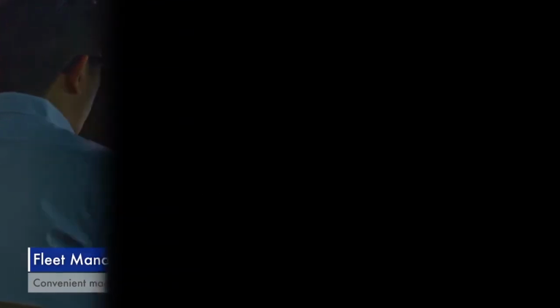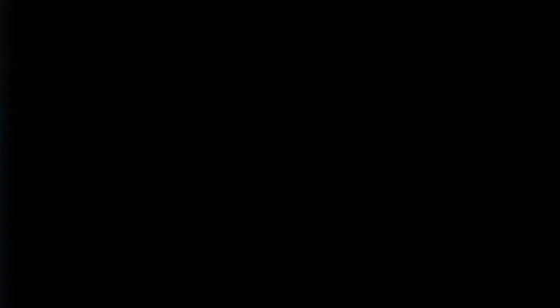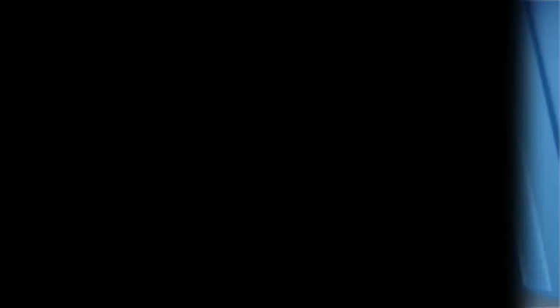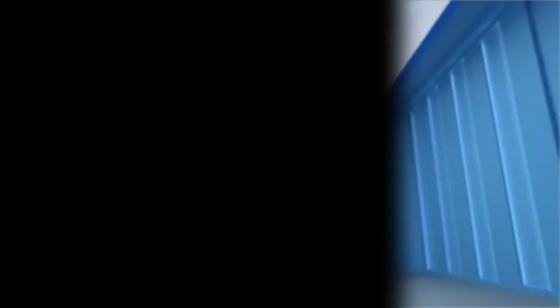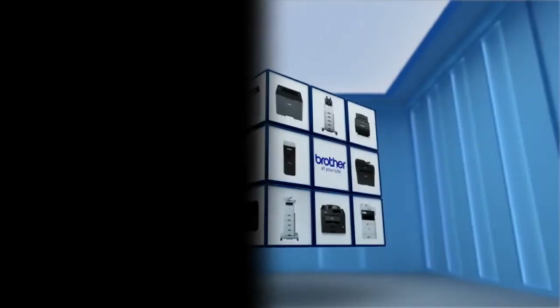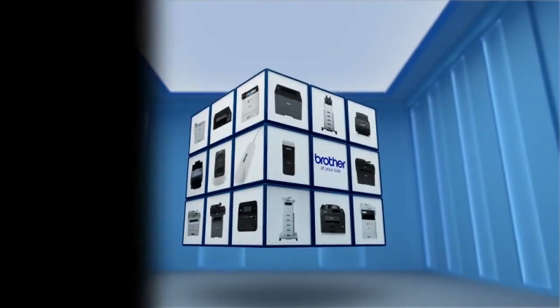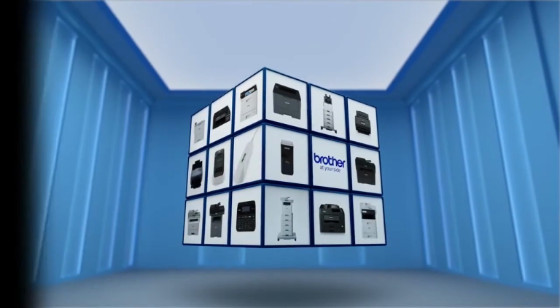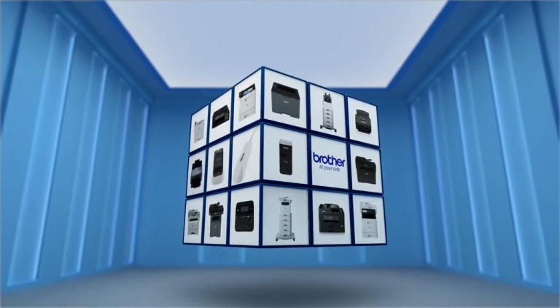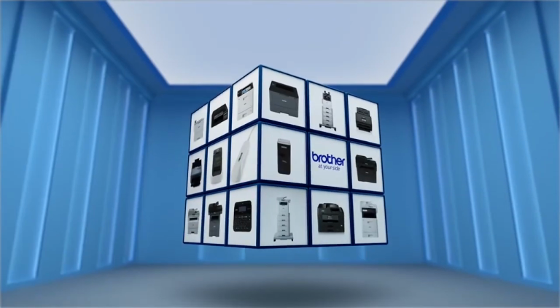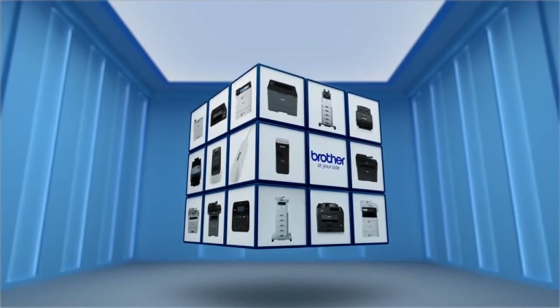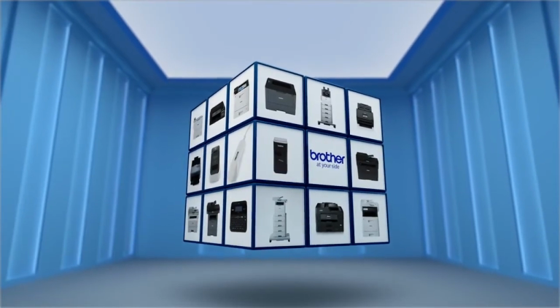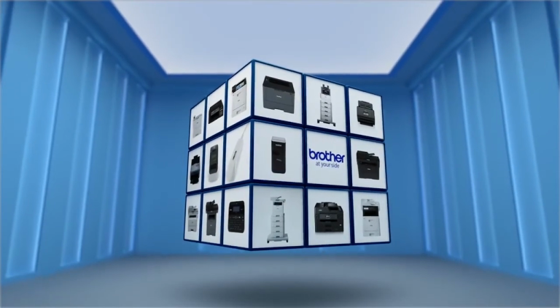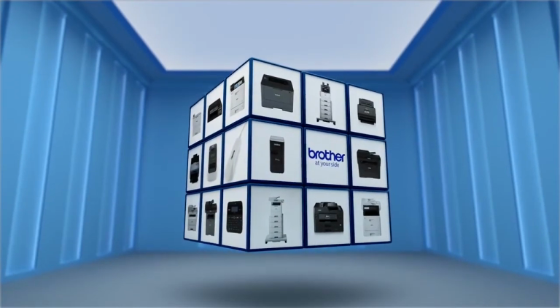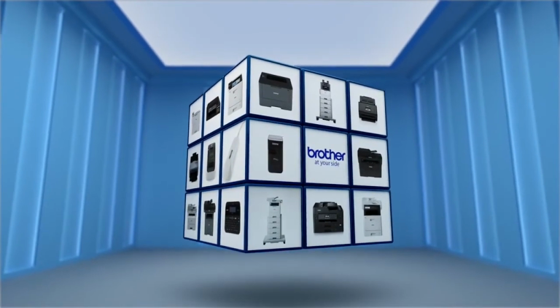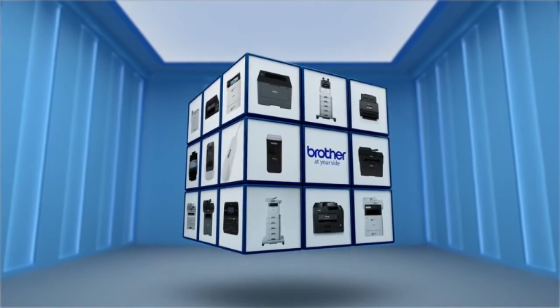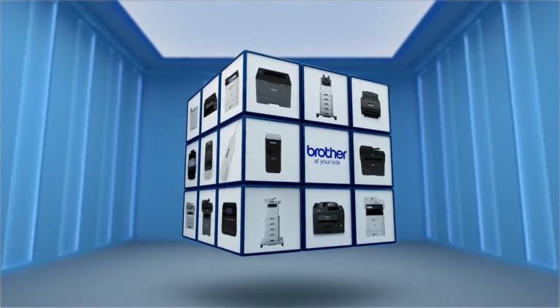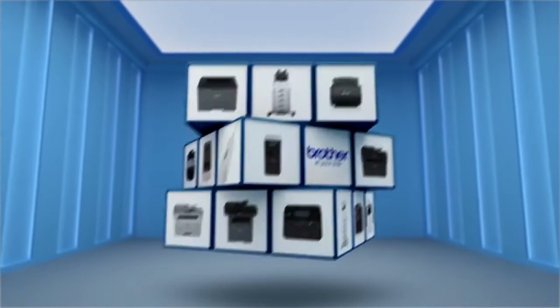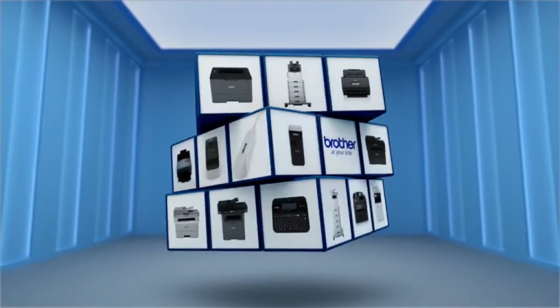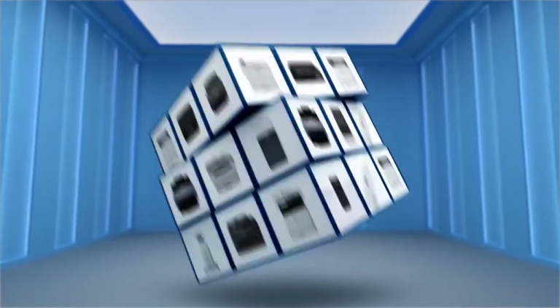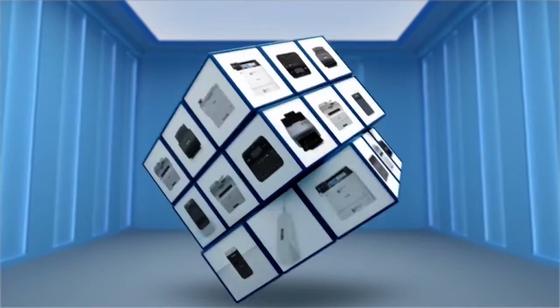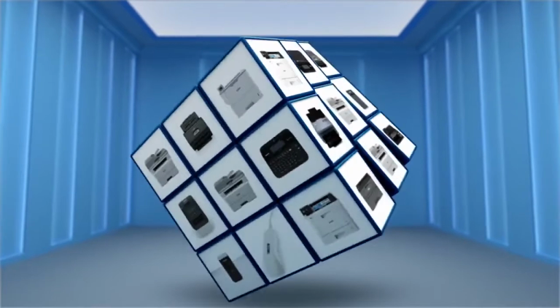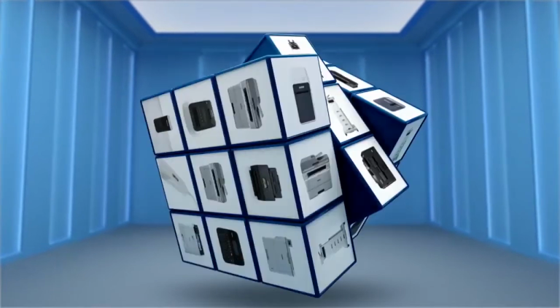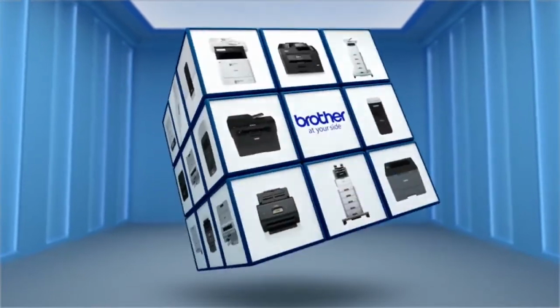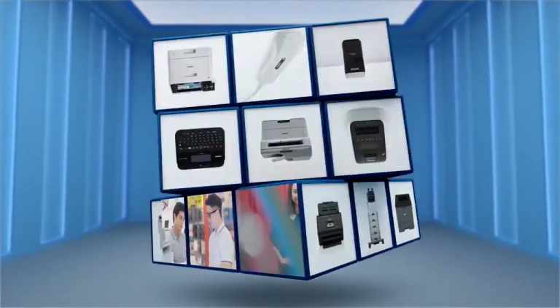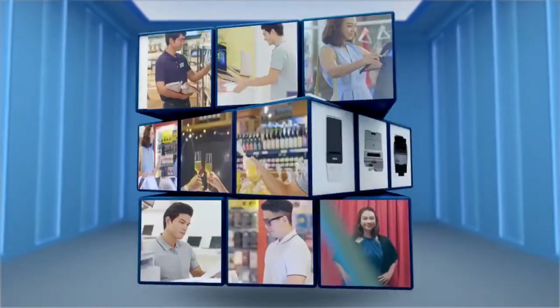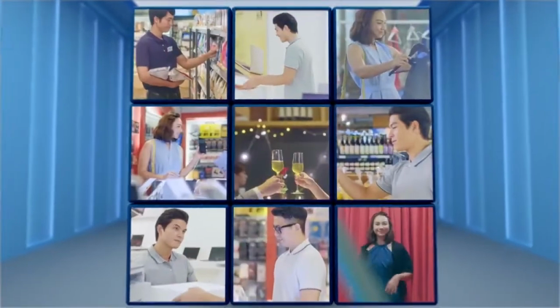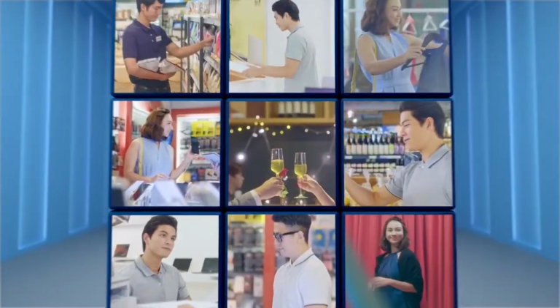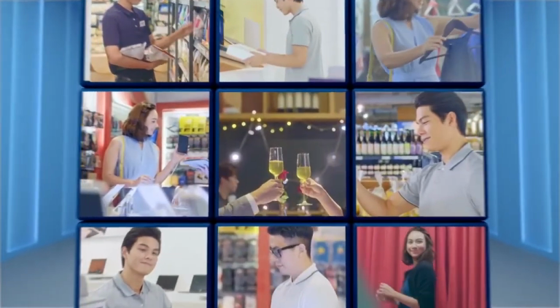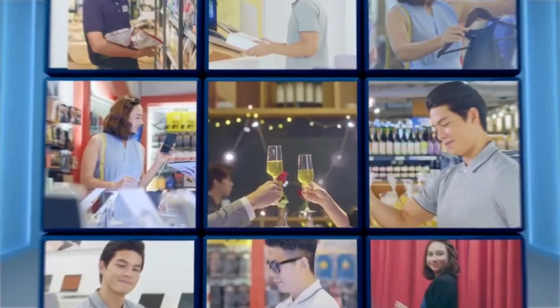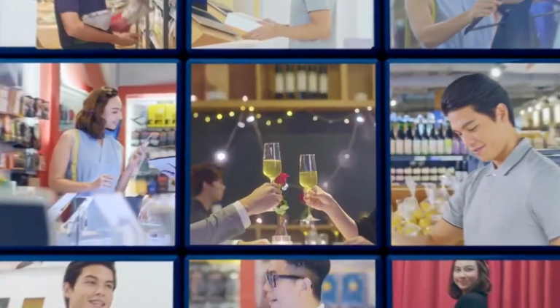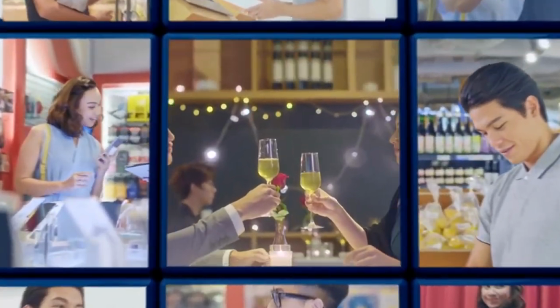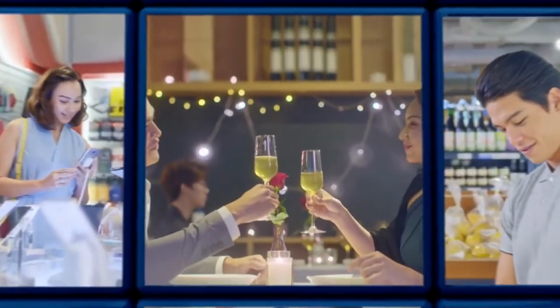With Brother, businesses can now focus on values, opportunities, and the customer experience.